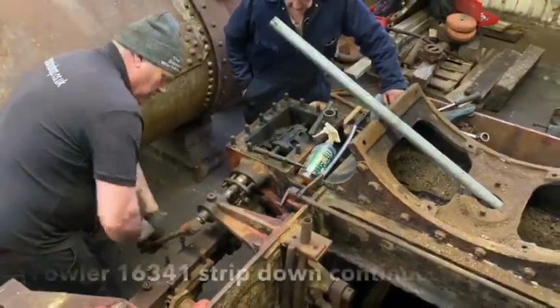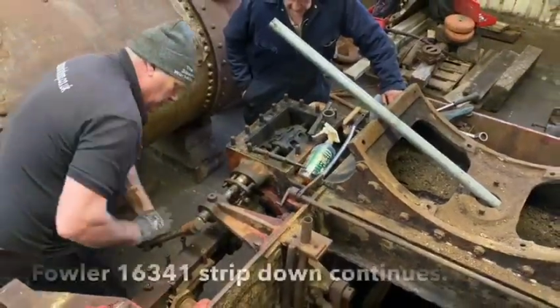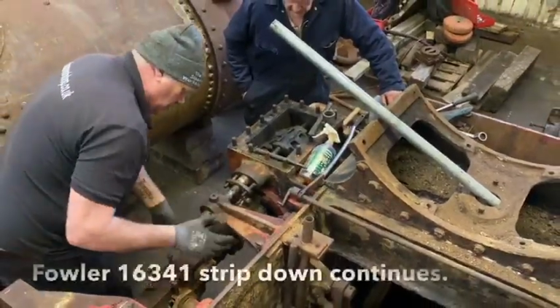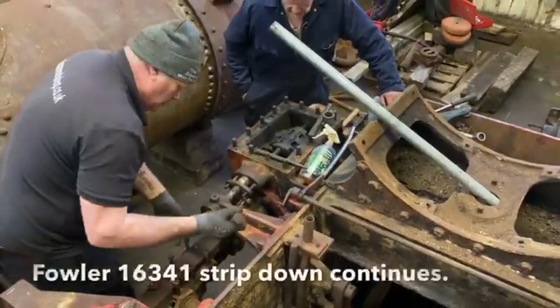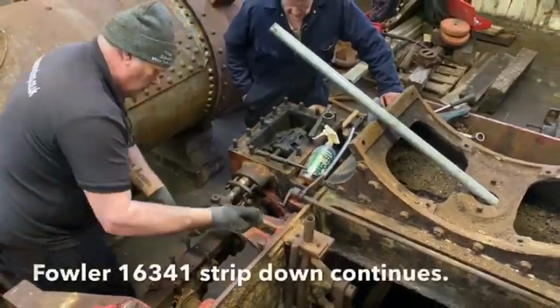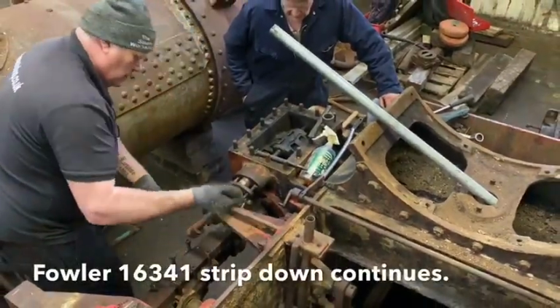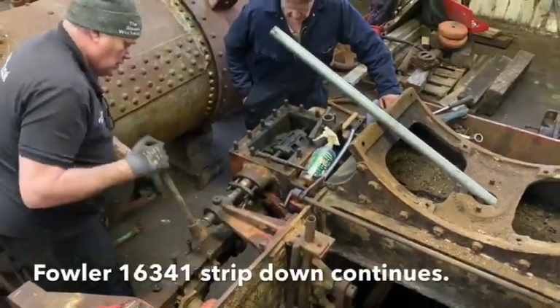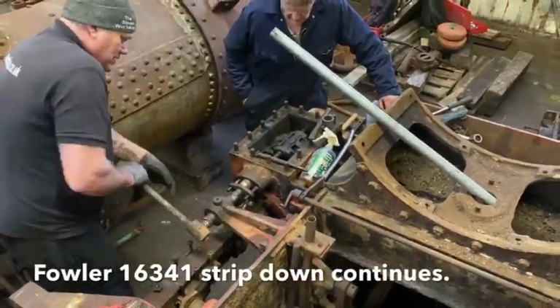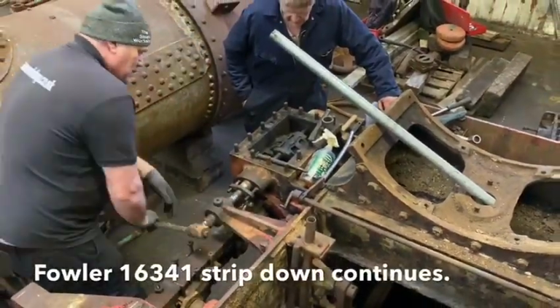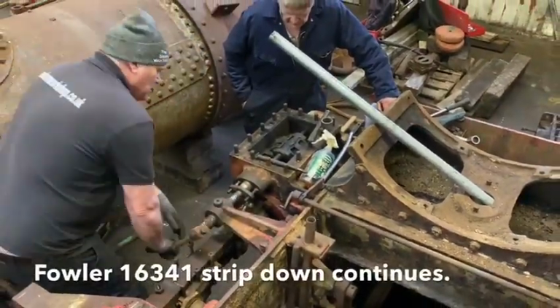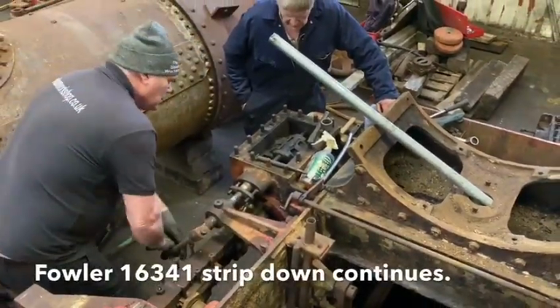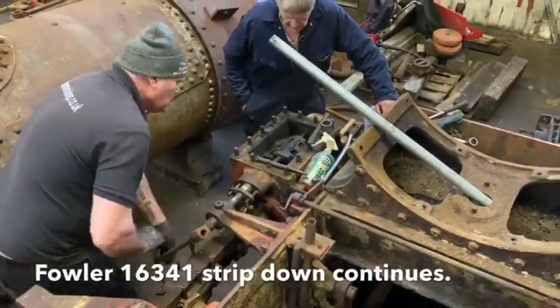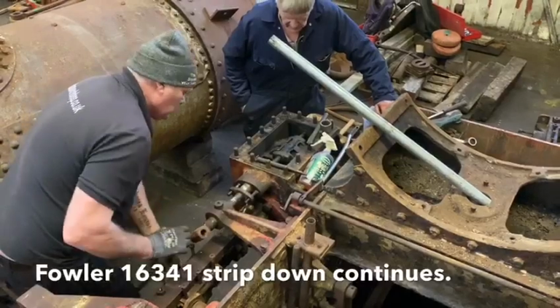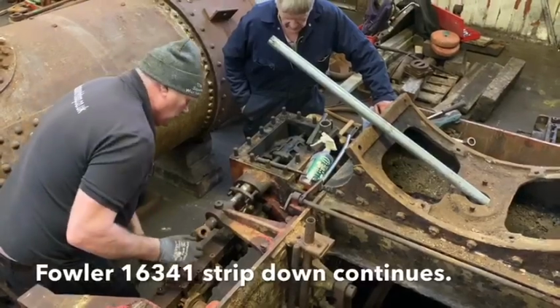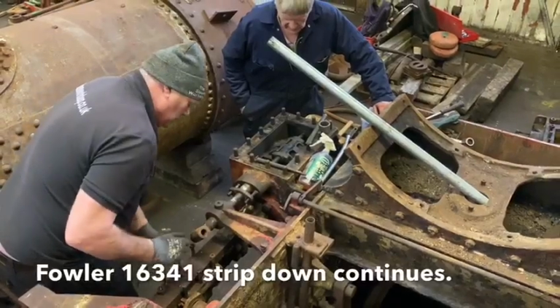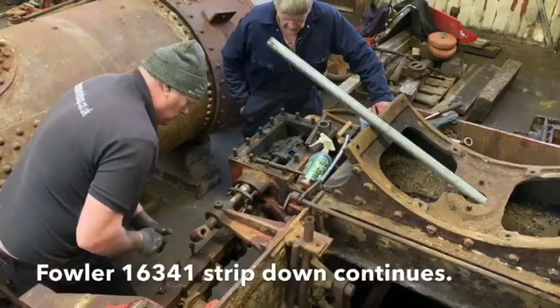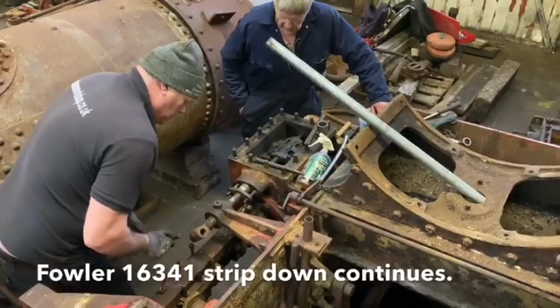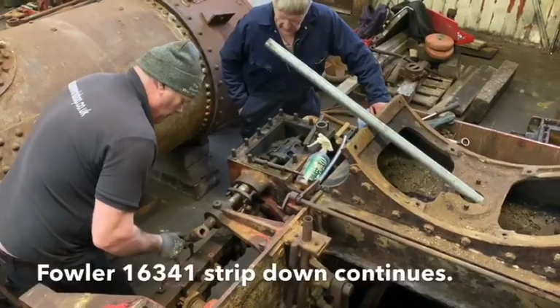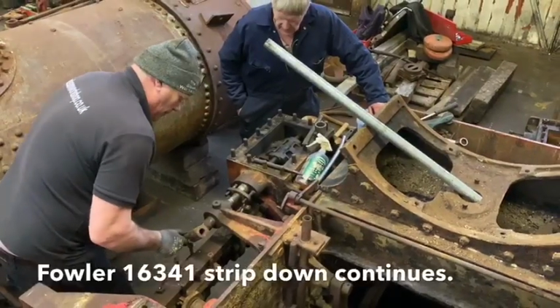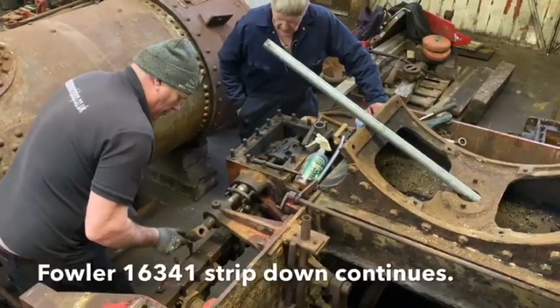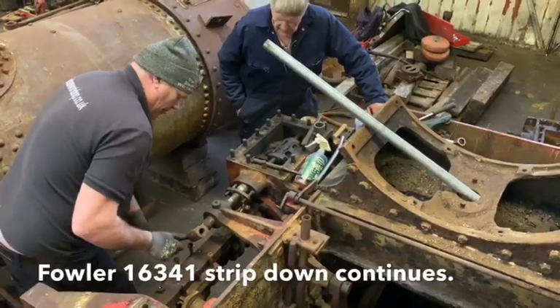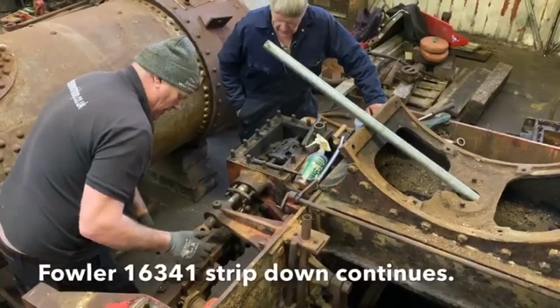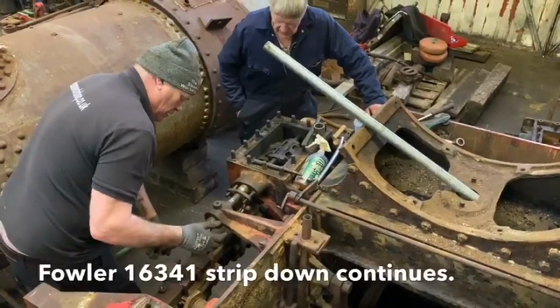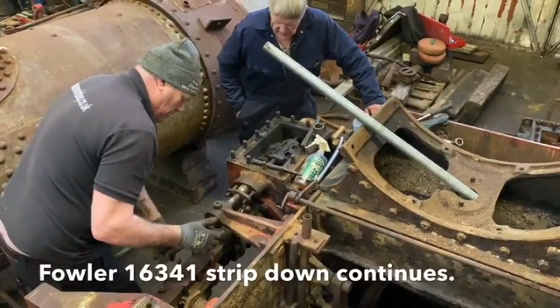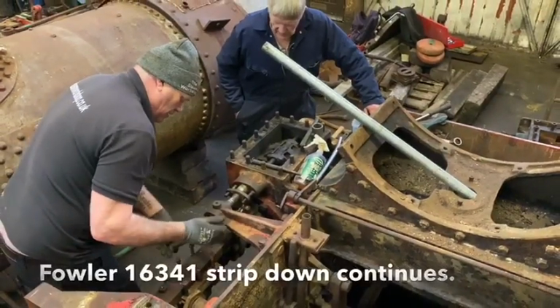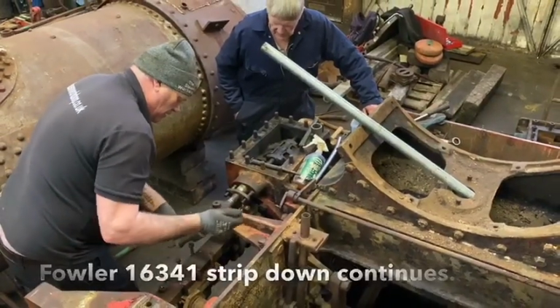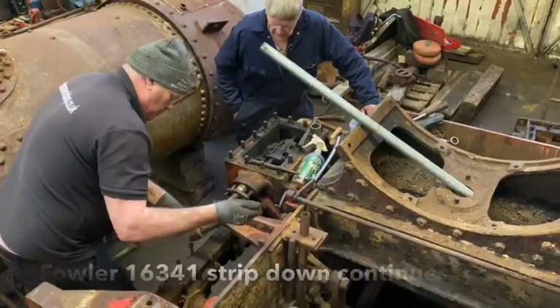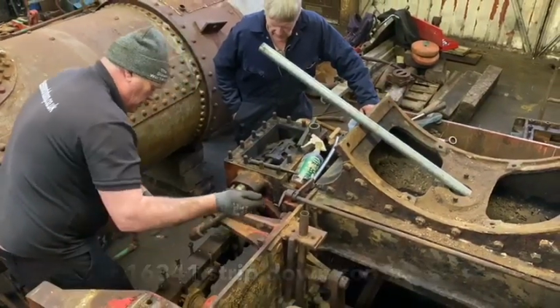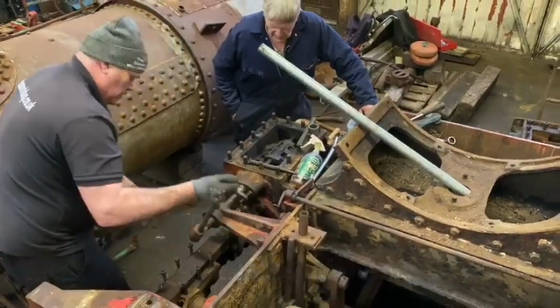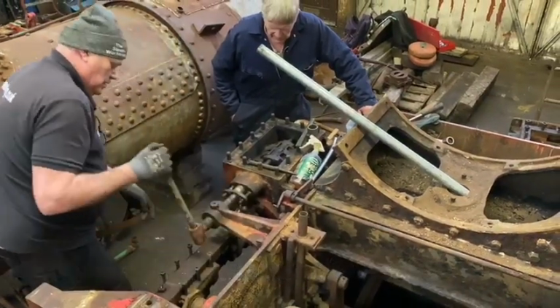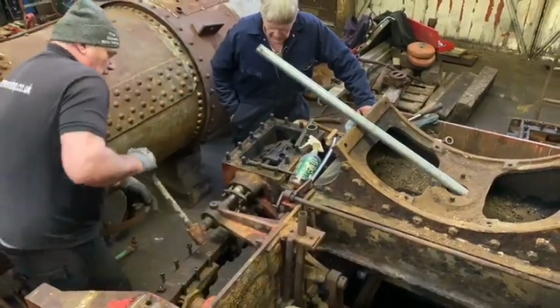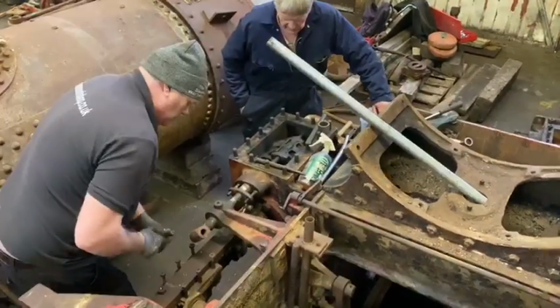This is day two on the Fowler. This is Dave winding out the valve rod so that we can take the valve out of the left-hand cylinder.